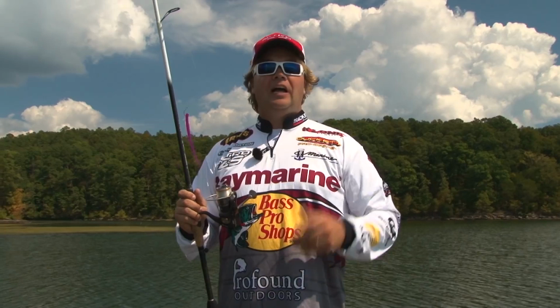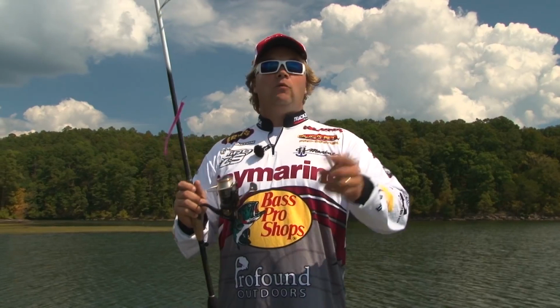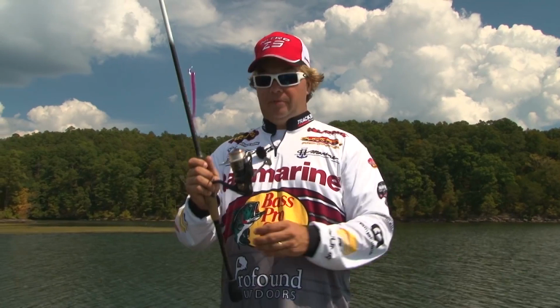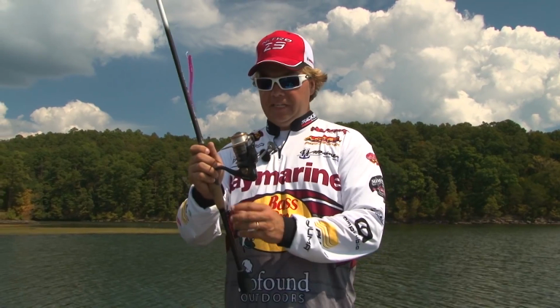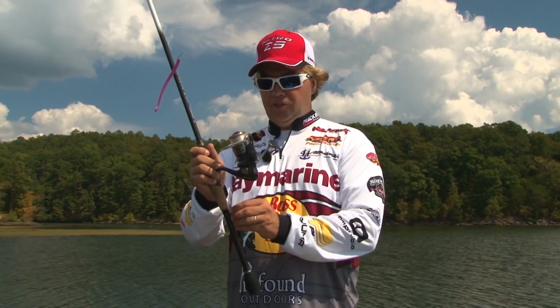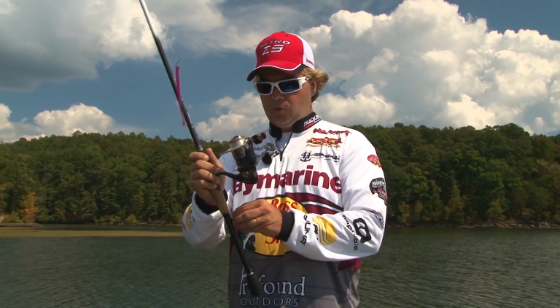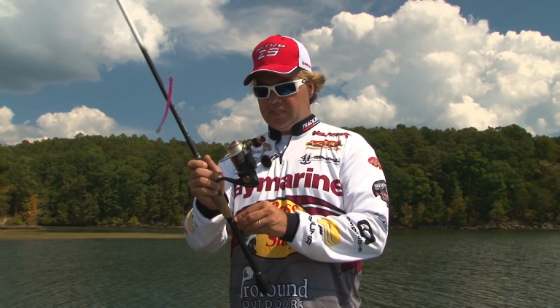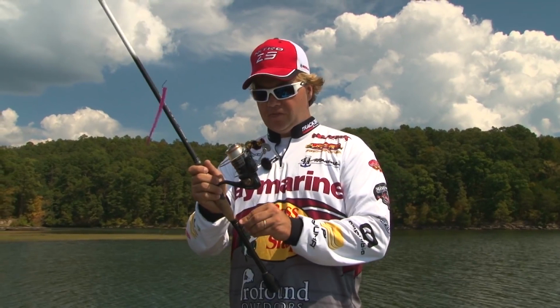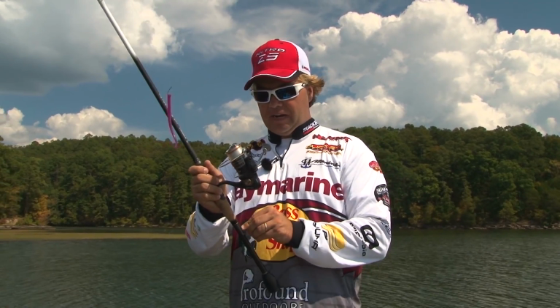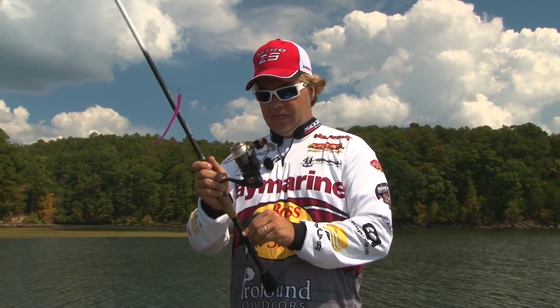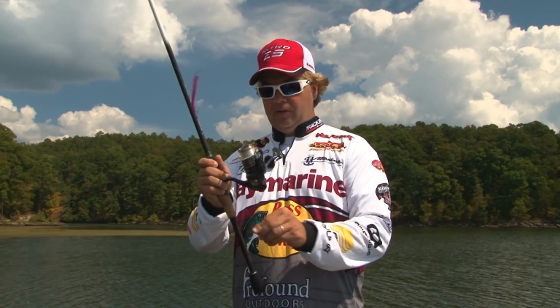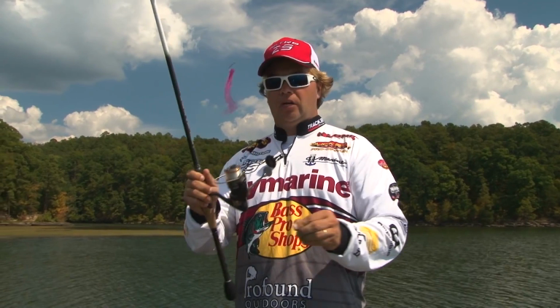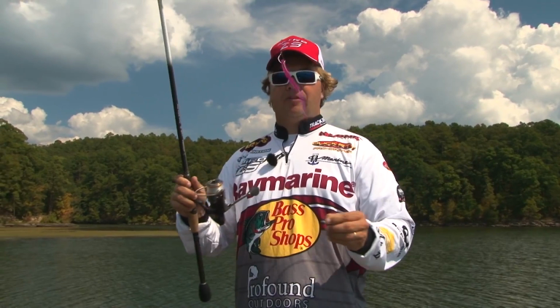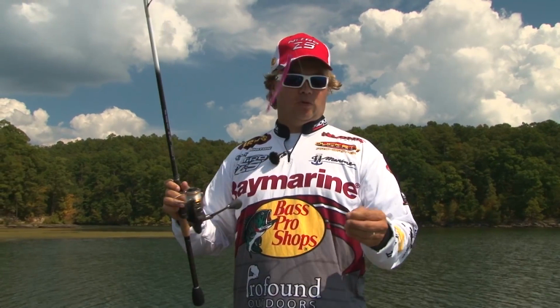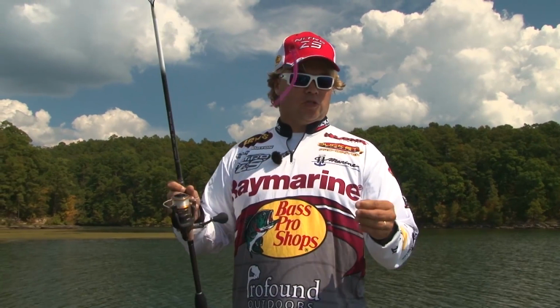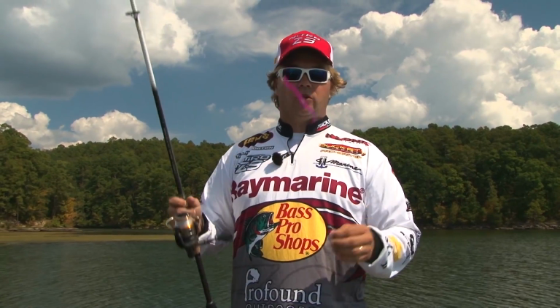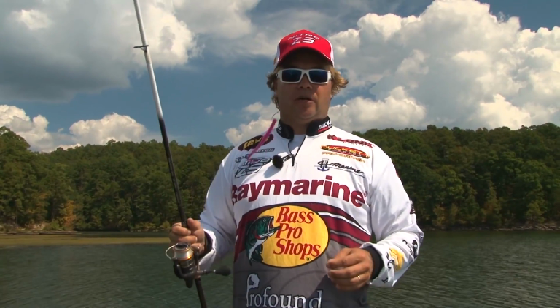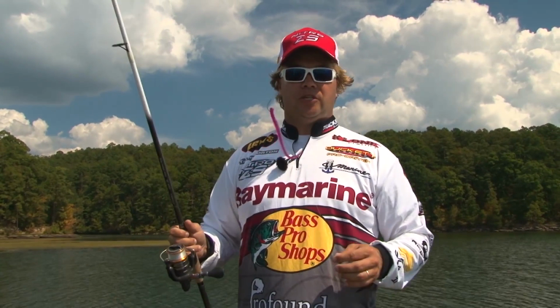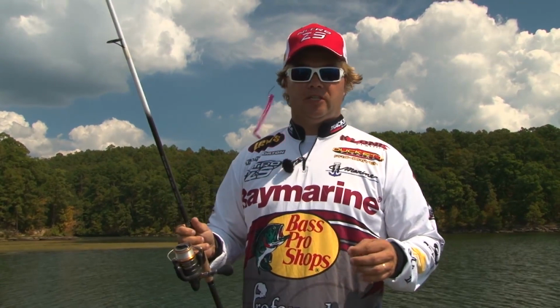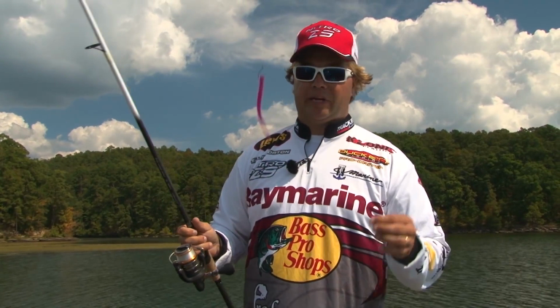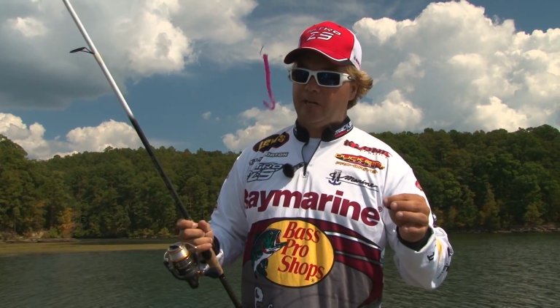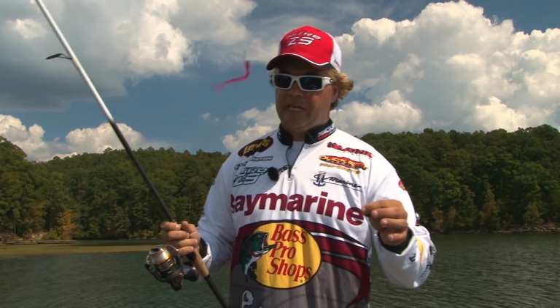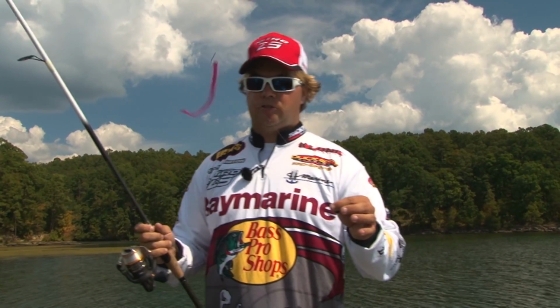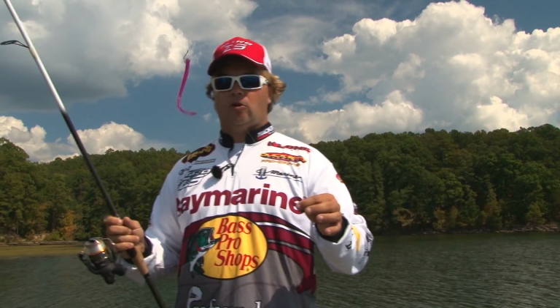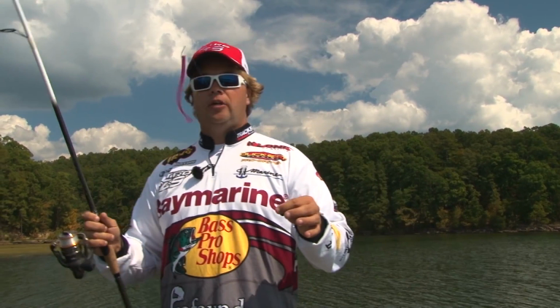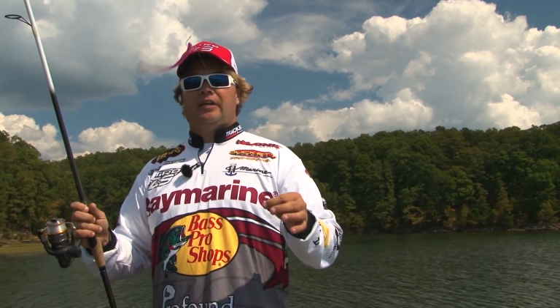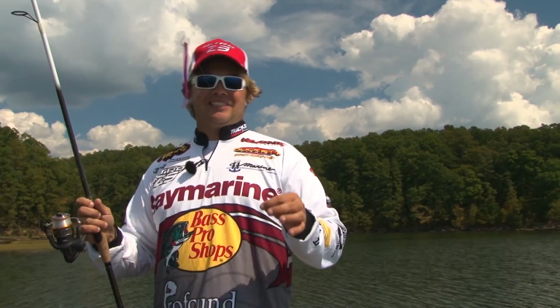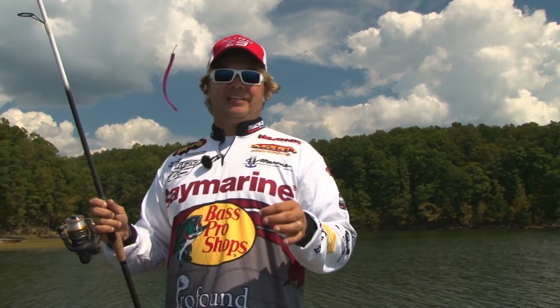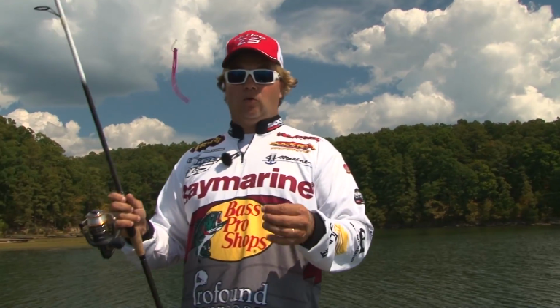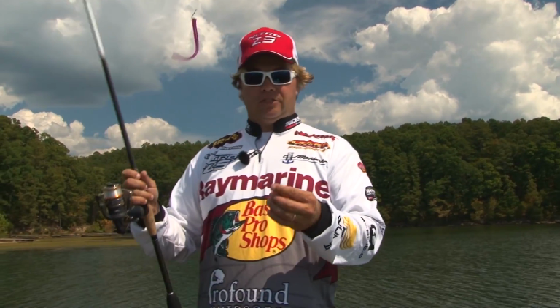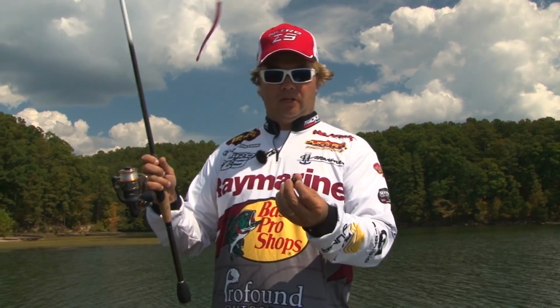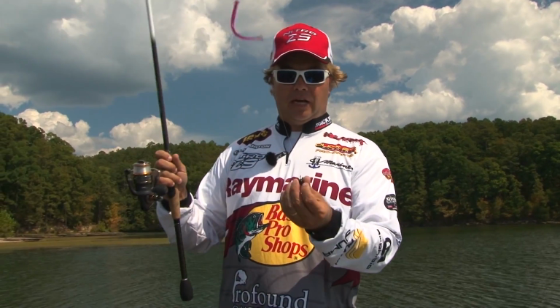Hey, welcome to THO365. I know a lot of our viewers know what a drop shot is, but we've got a lot of beginners, because I get that question a lot.